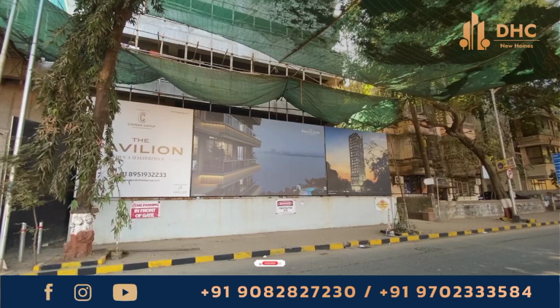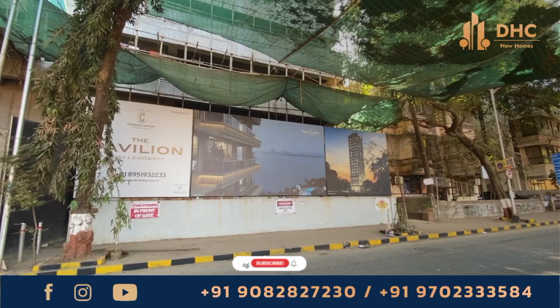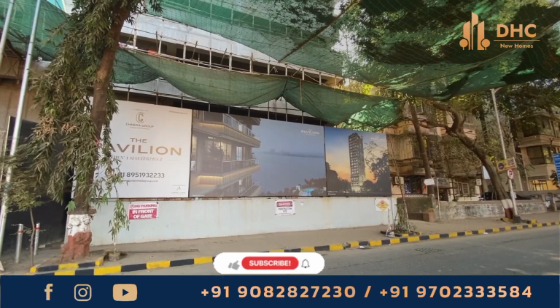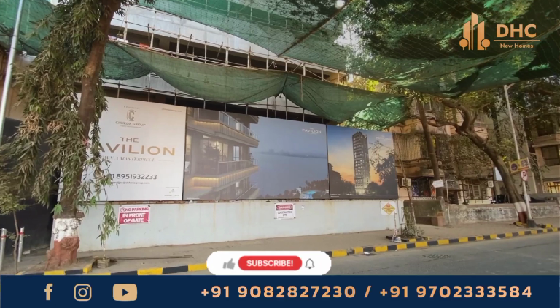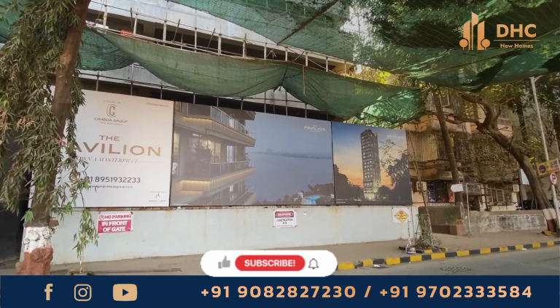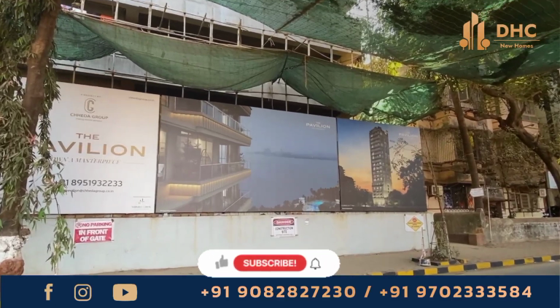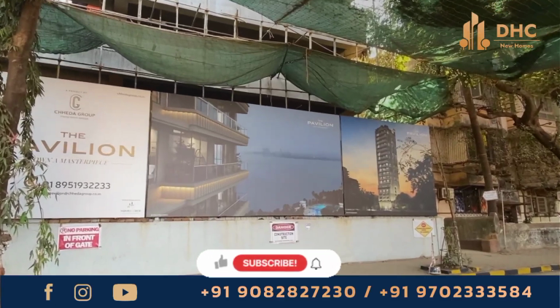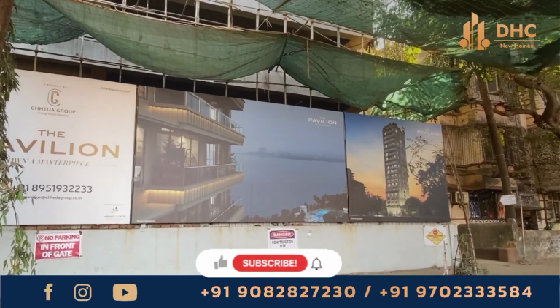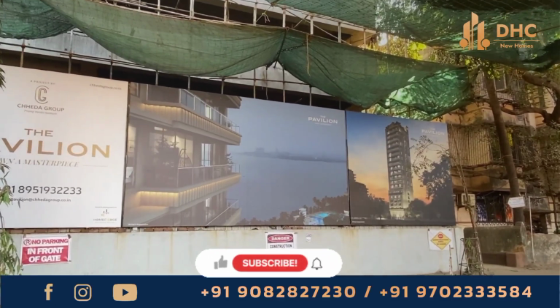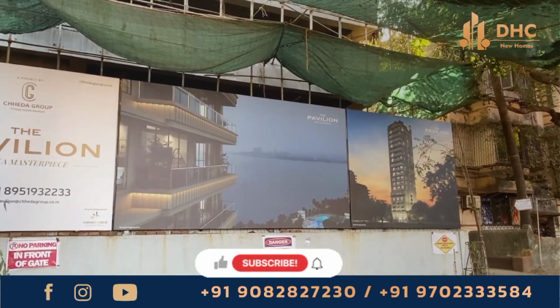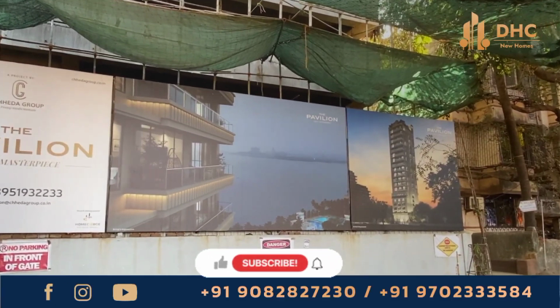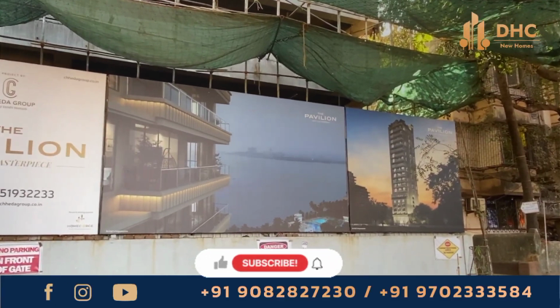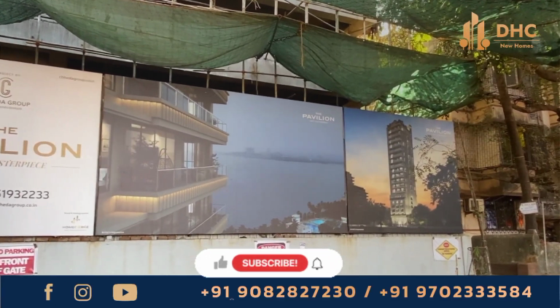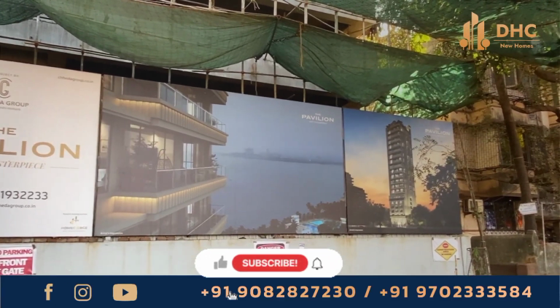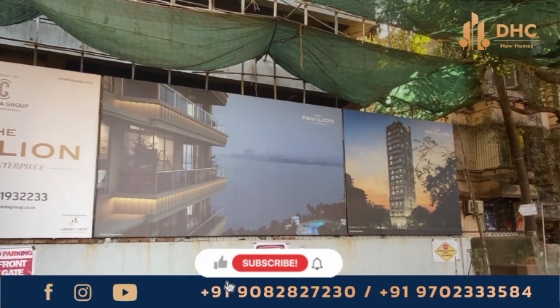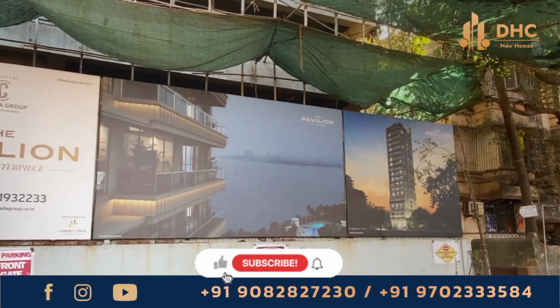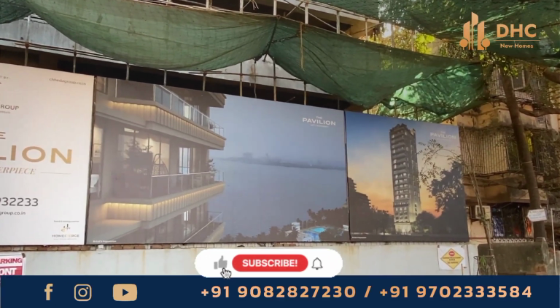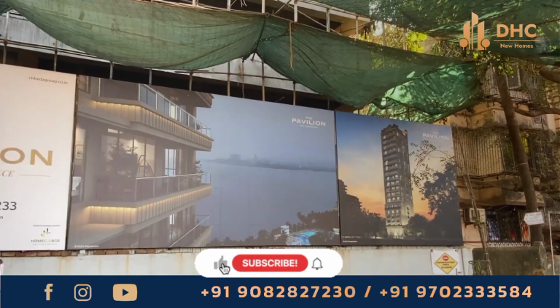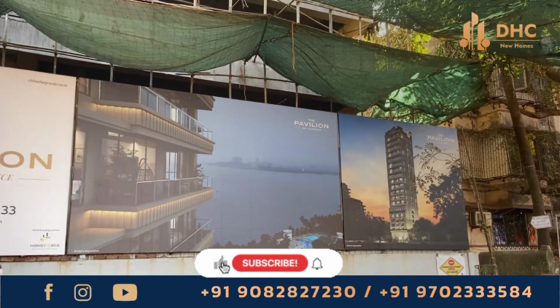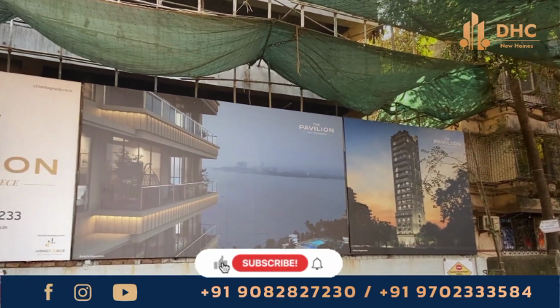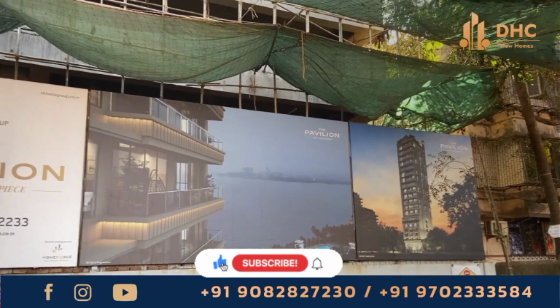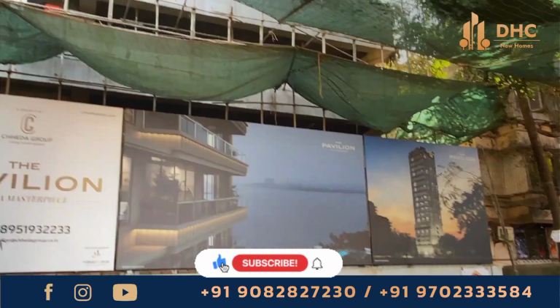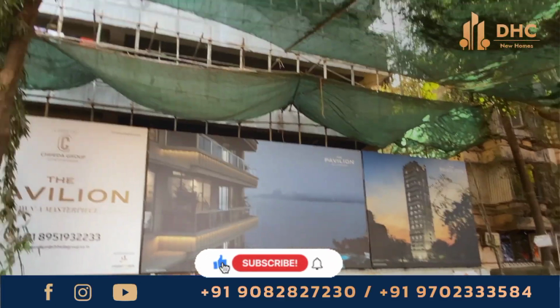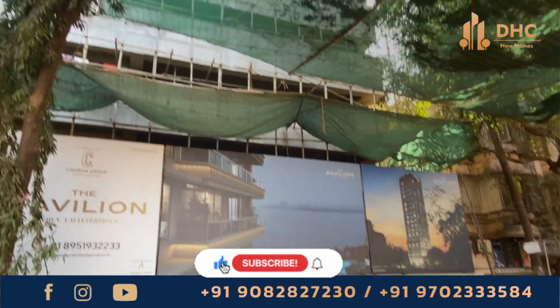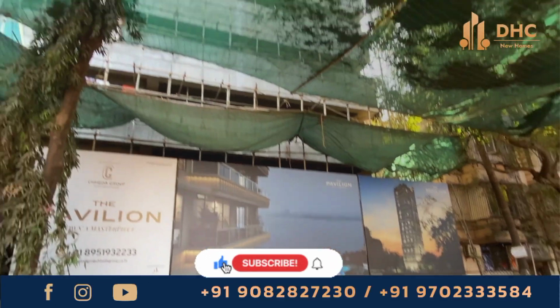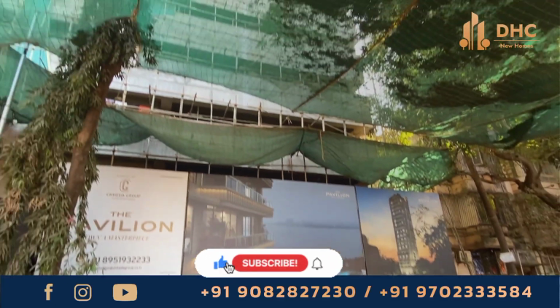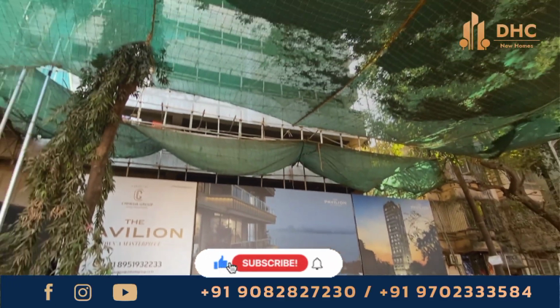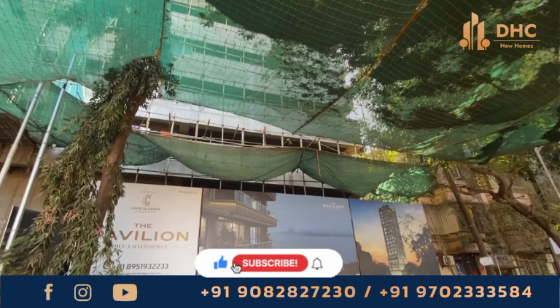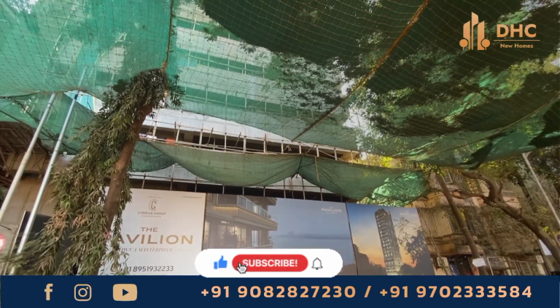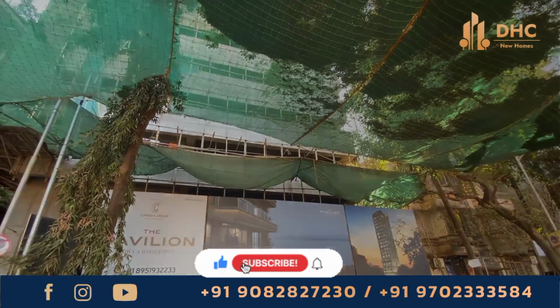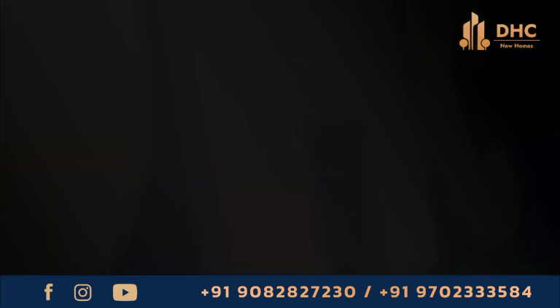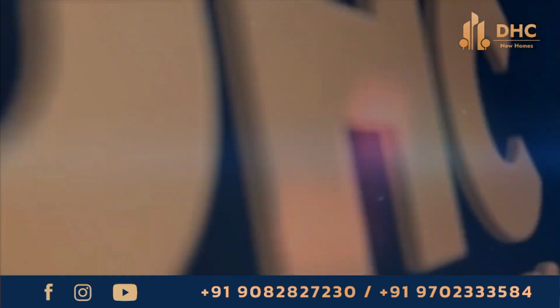Looking for 4 BHK residences at Dadar West? Come to the Pavilion at Dadar West by Chedha Group.